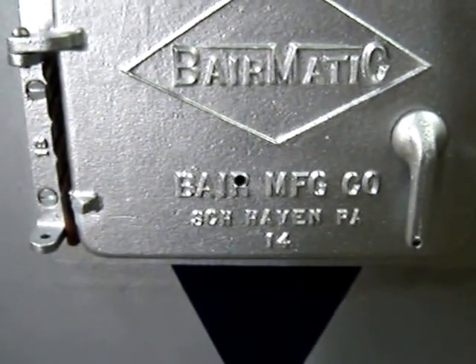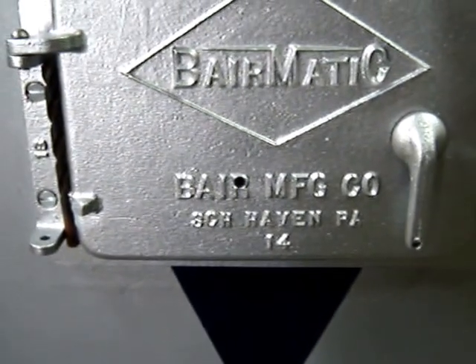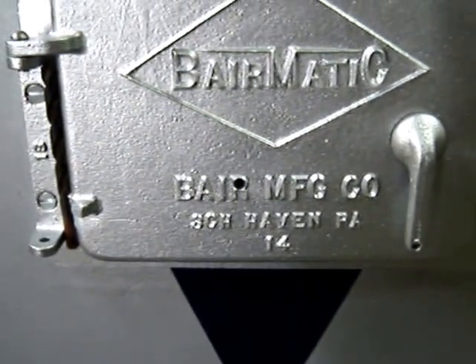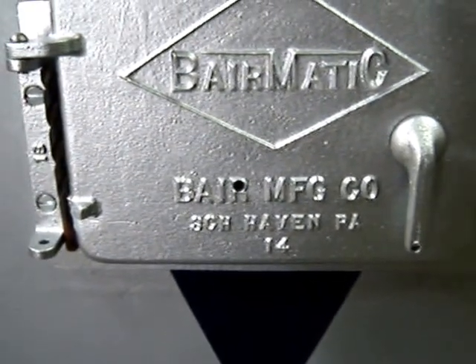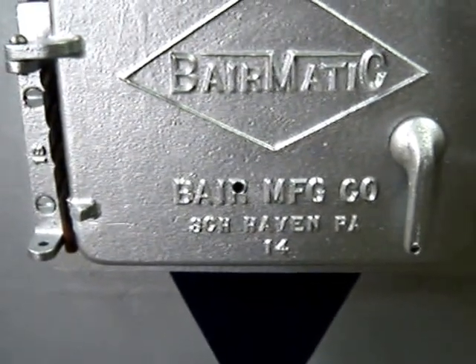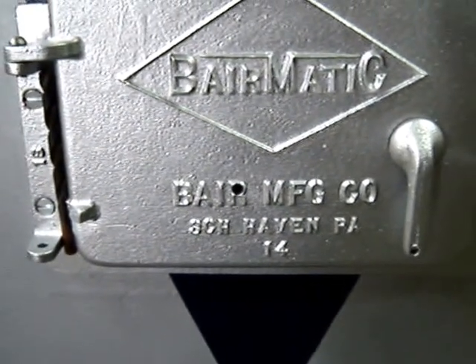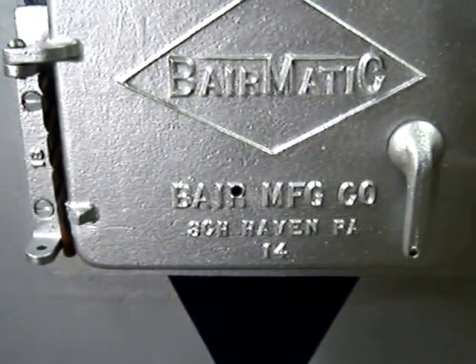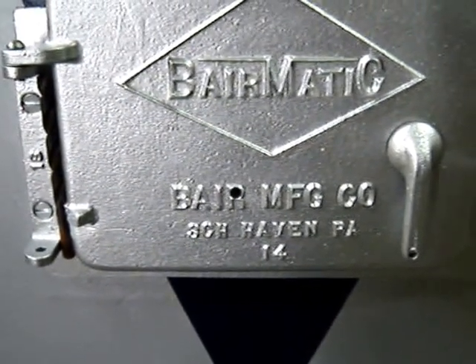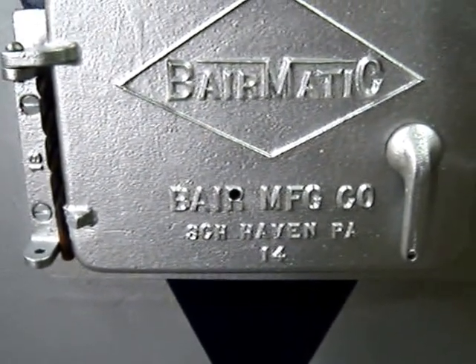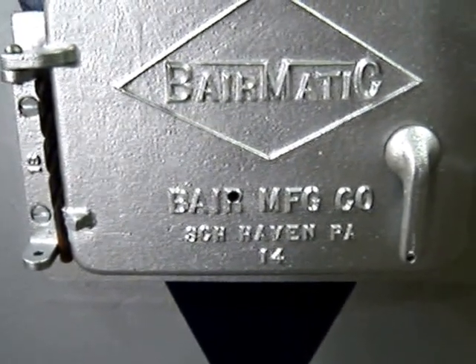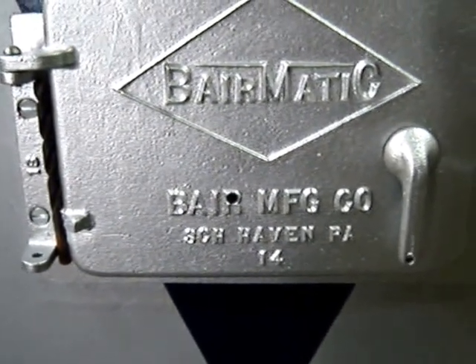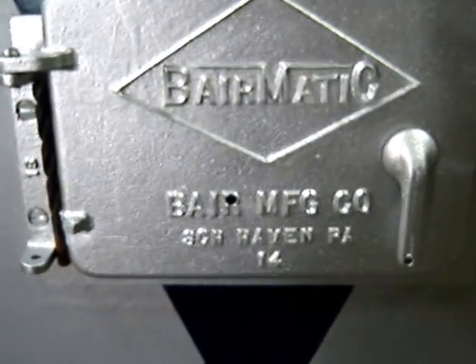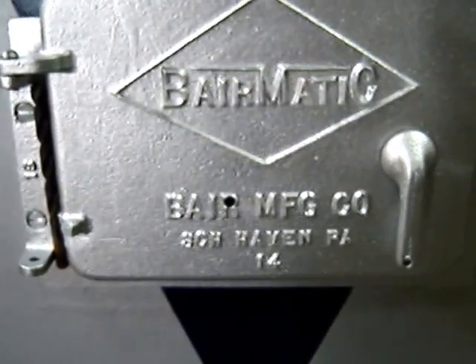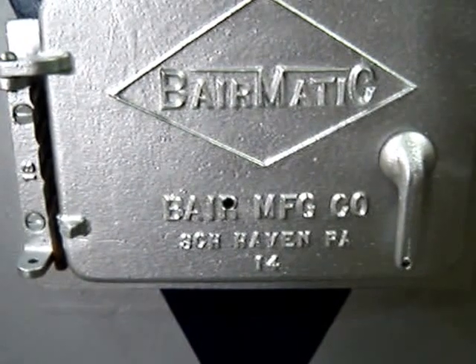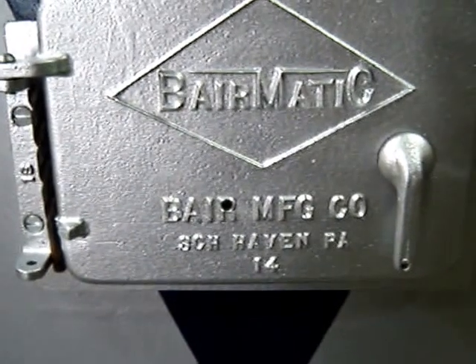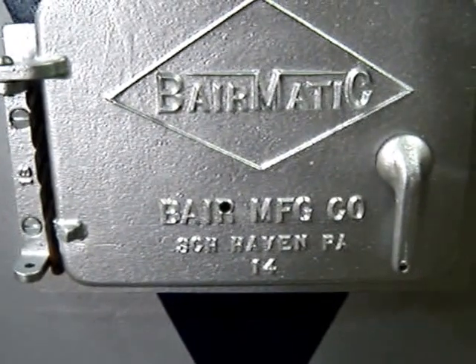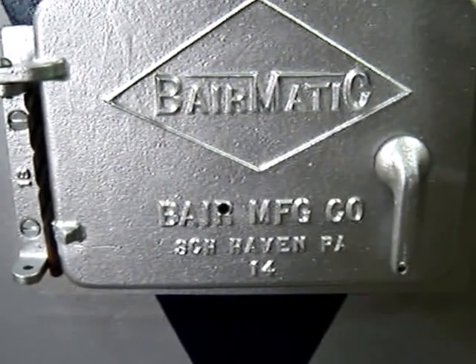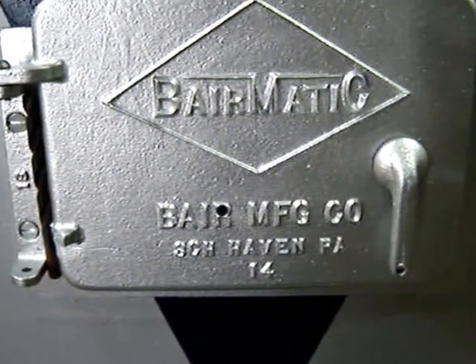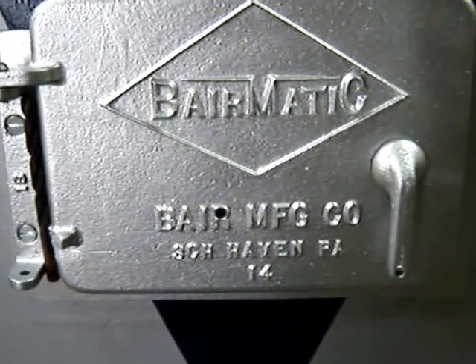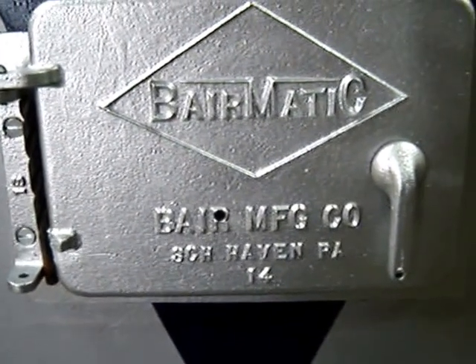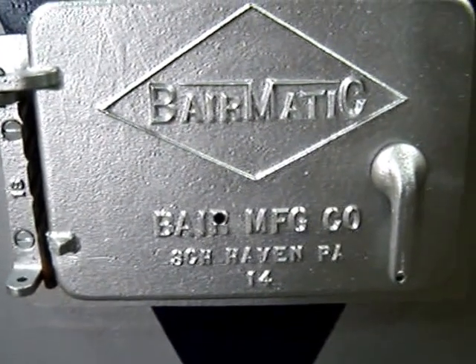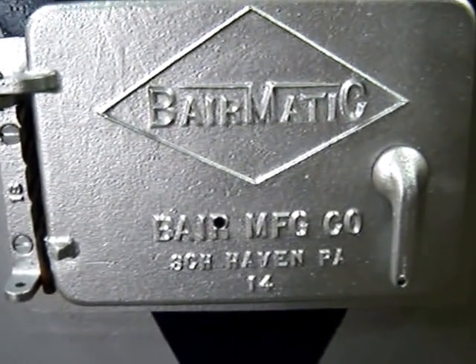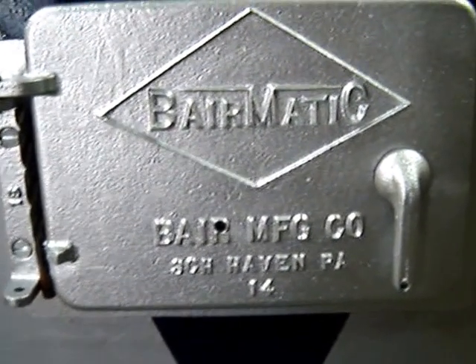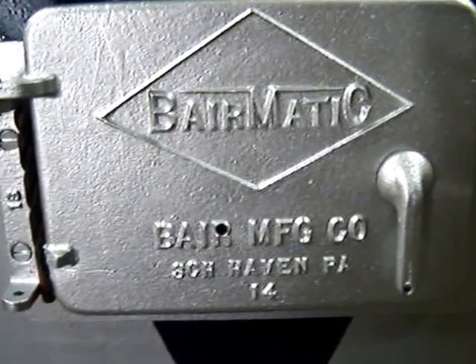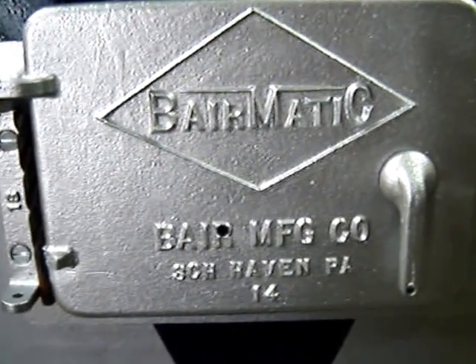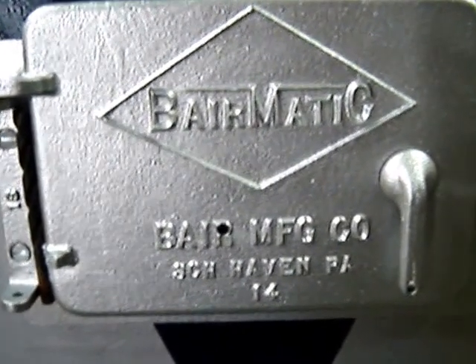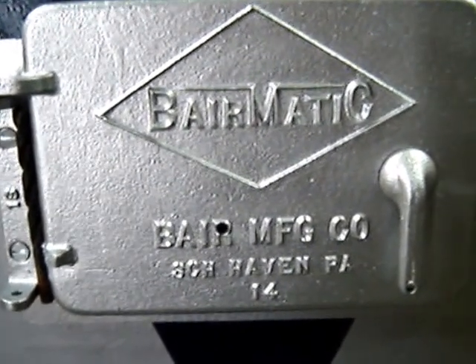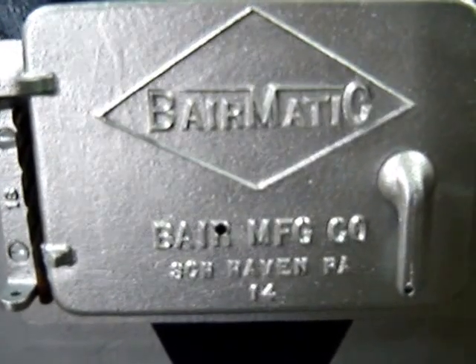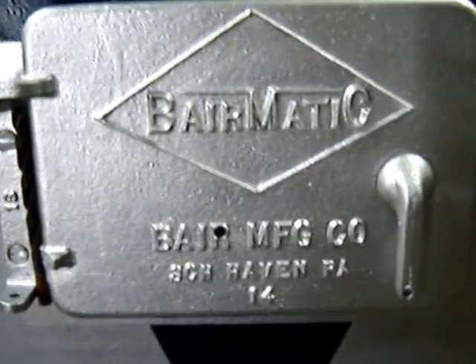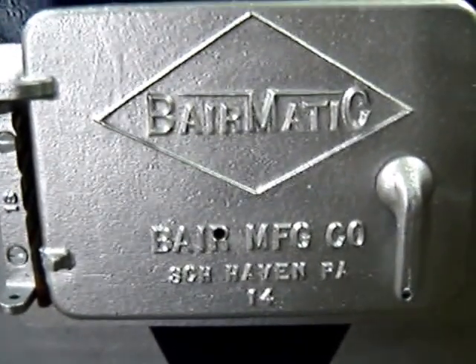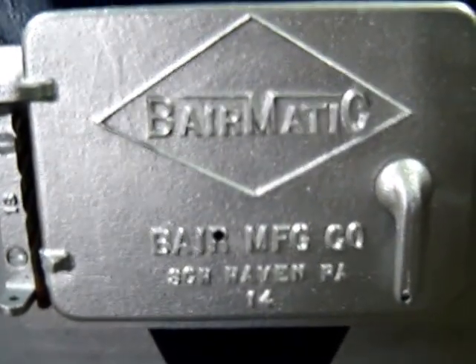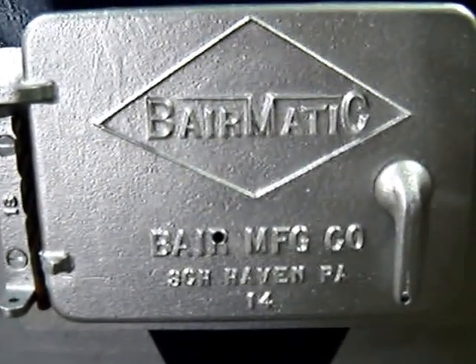Made by the Bear Manufacturing Corporation in Schuylkill Haven, PA. This one's number 14, I guess.